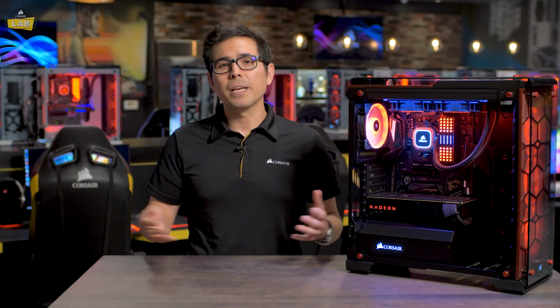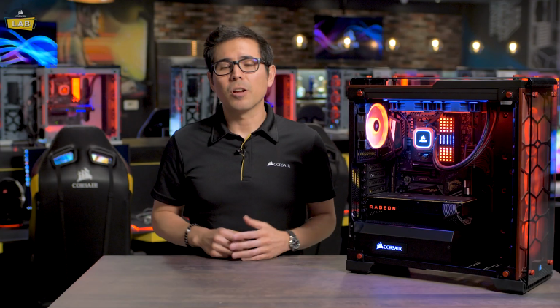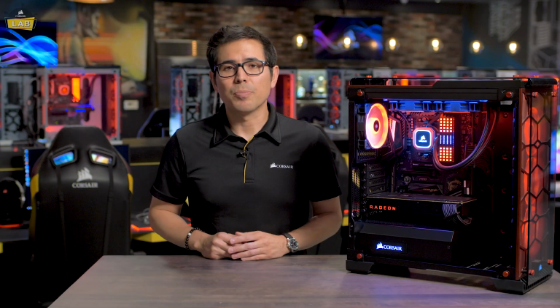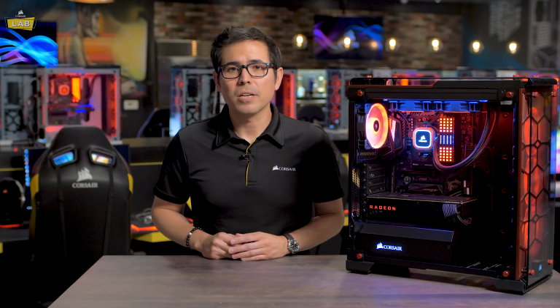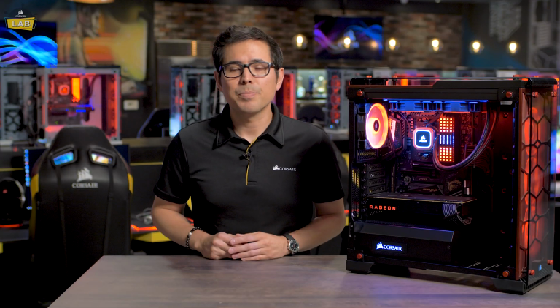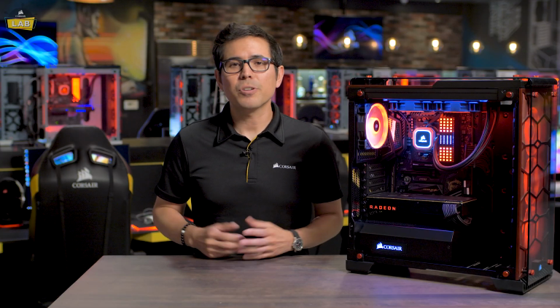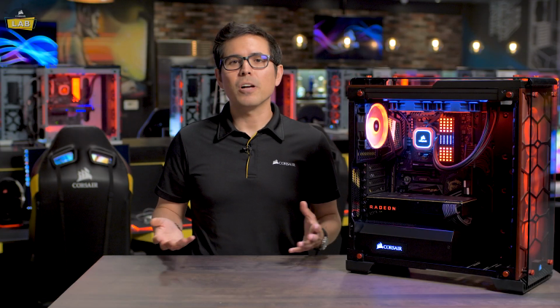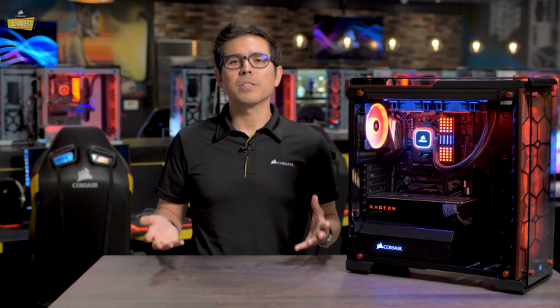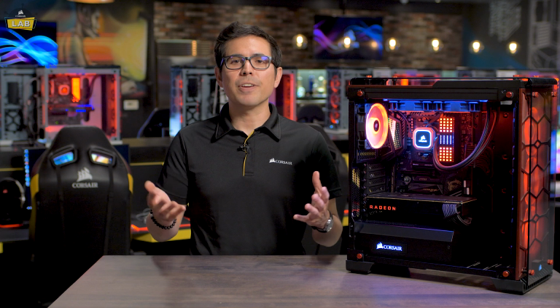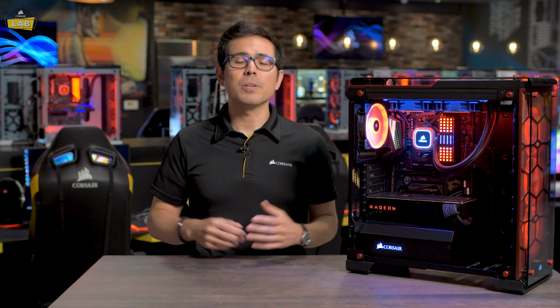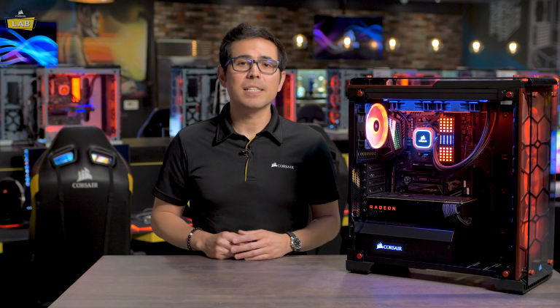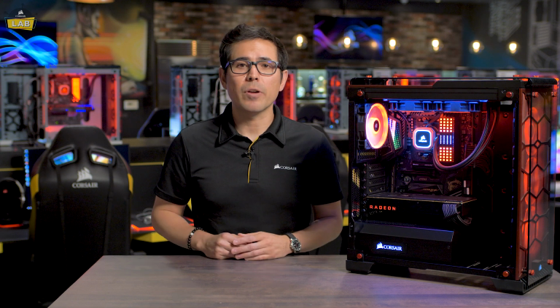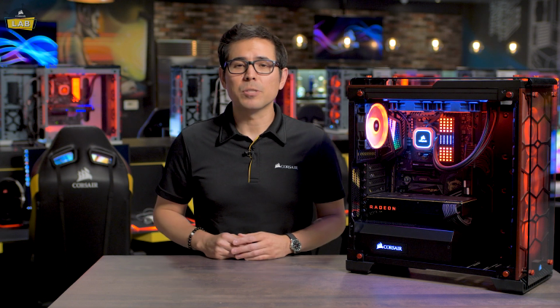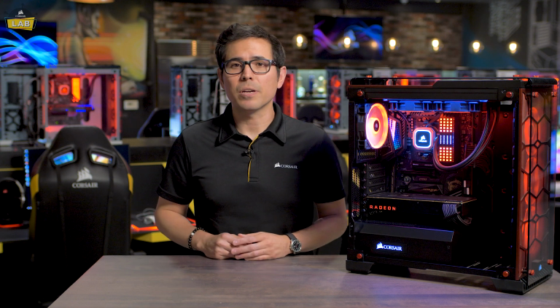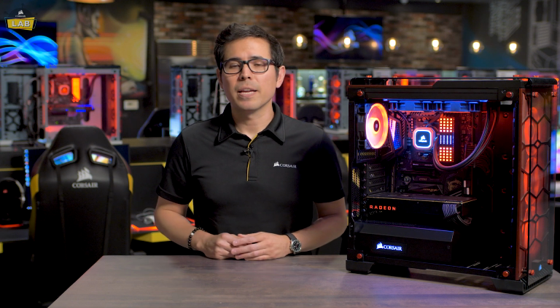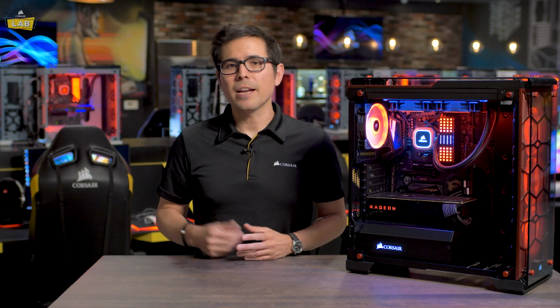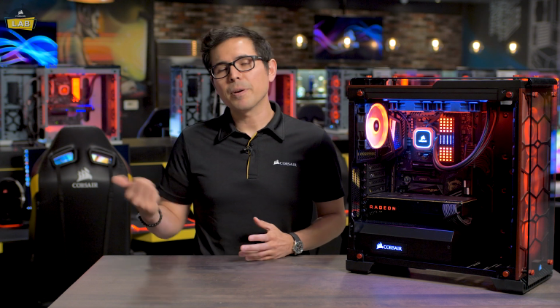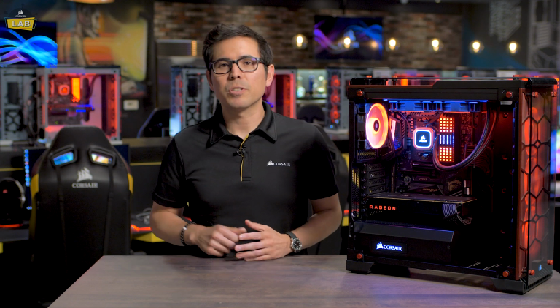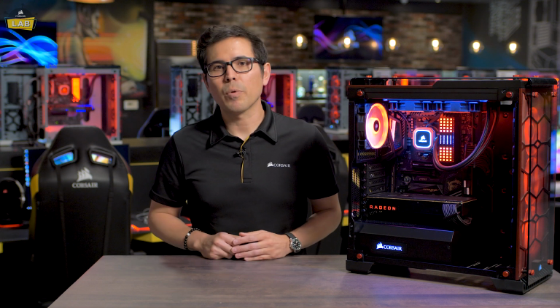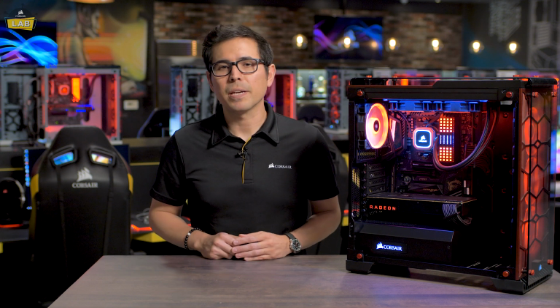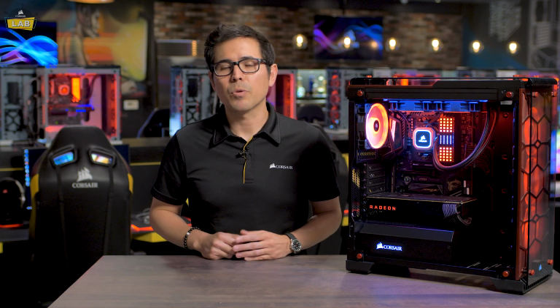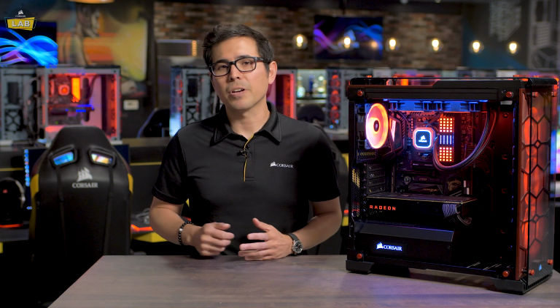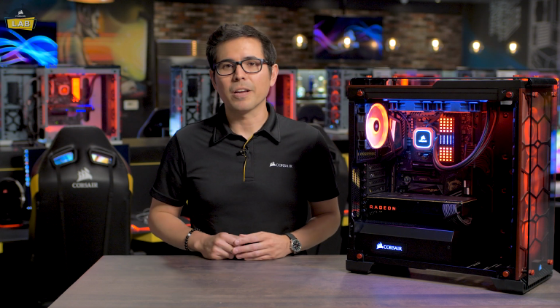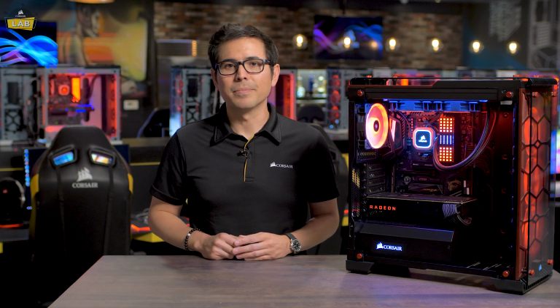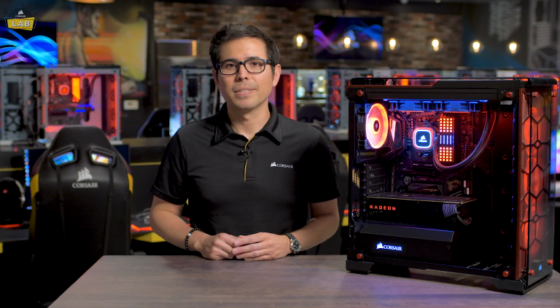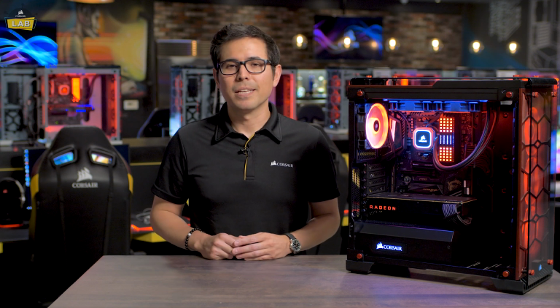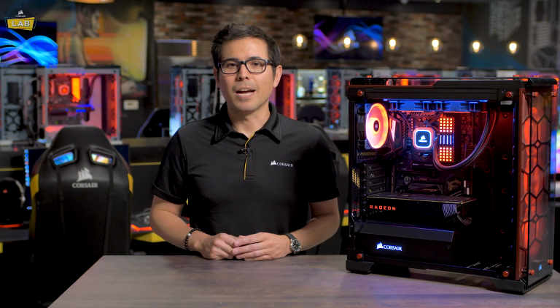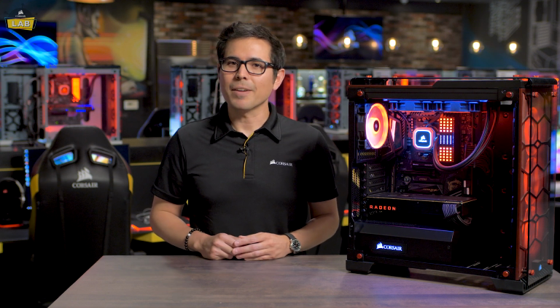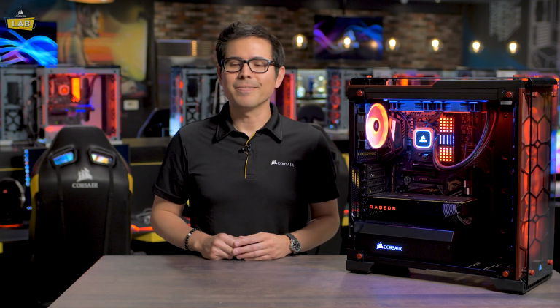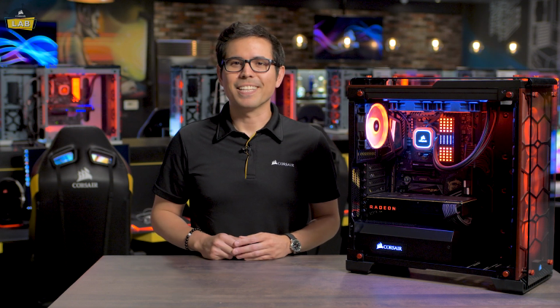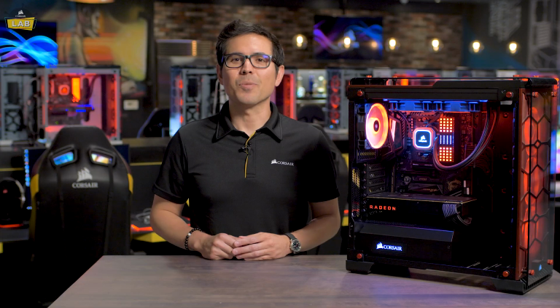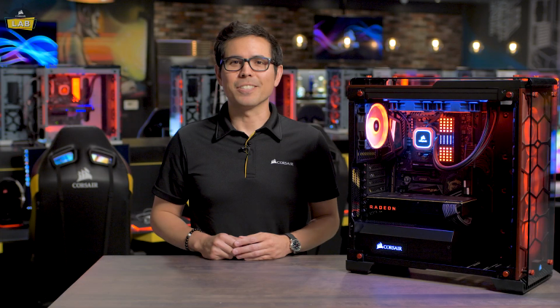For the latest news and updates on all our products, be sure to follow us on Facebook, Instagram, and Twitter, and hop on over to our website, Corsair.com. I'm Kevin, thanks for watching.